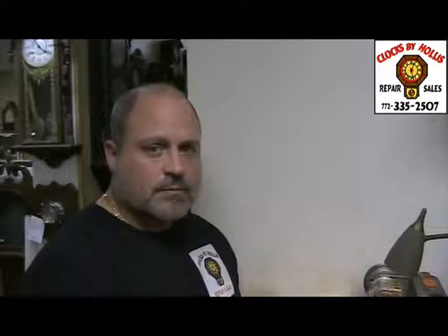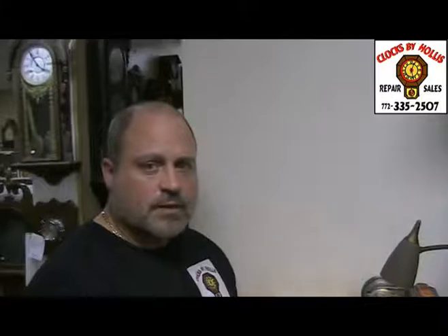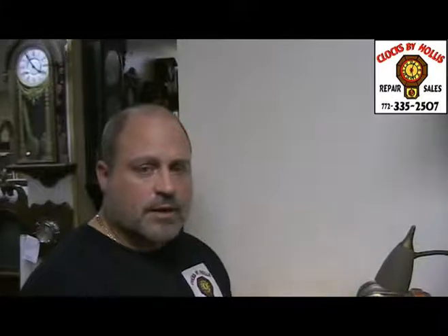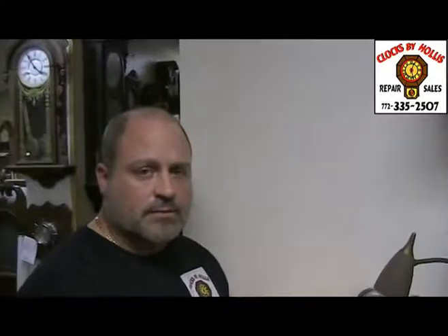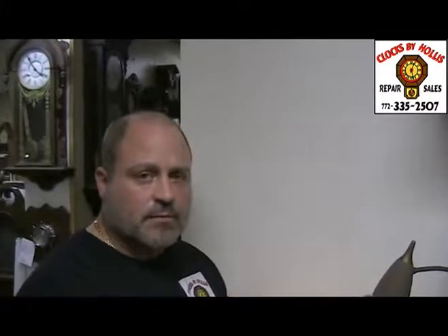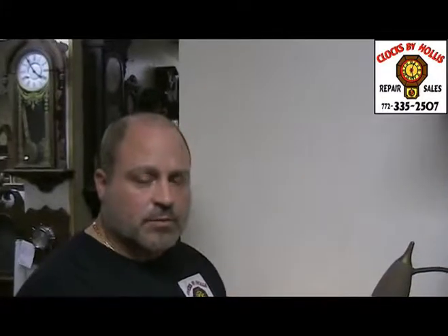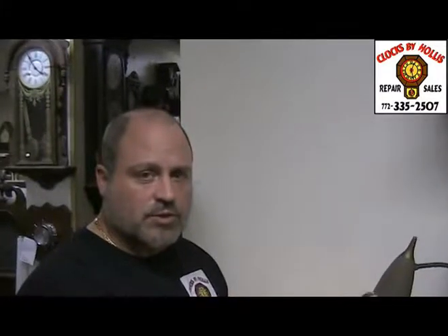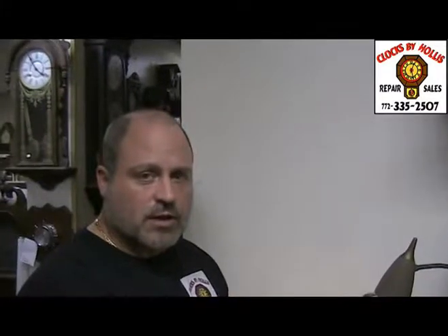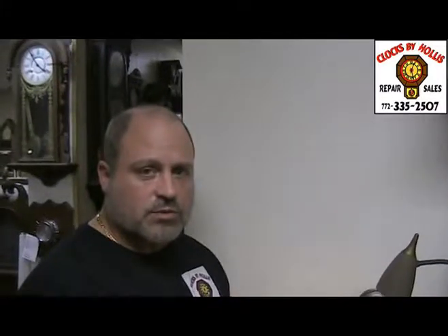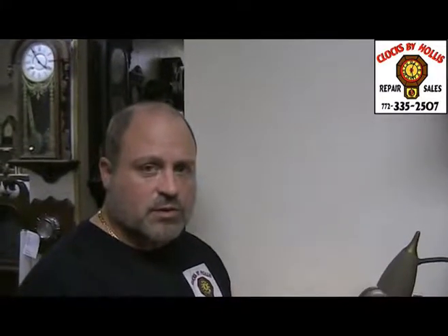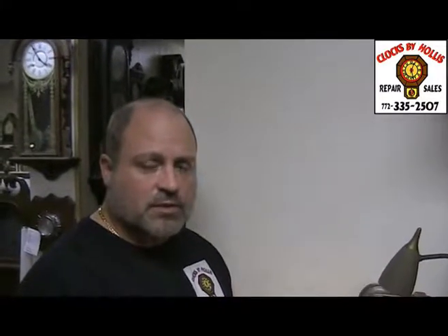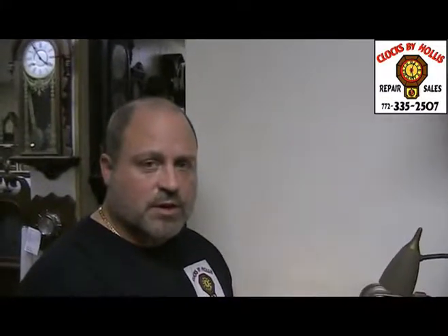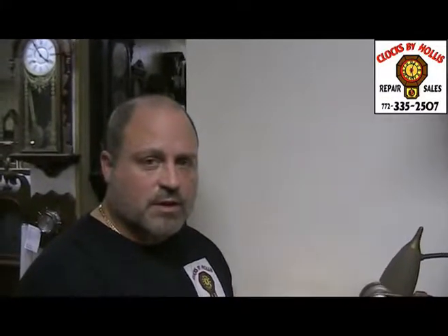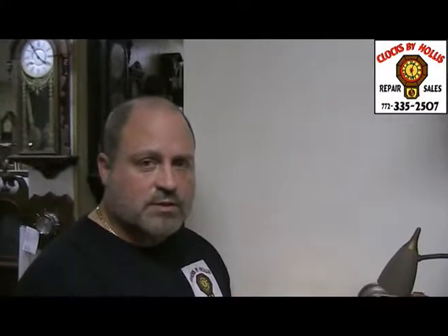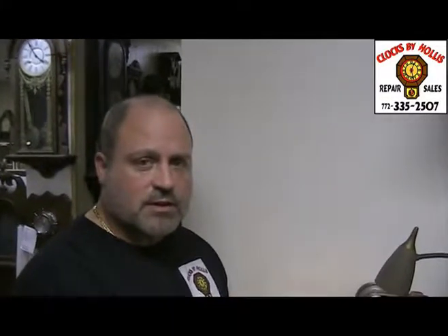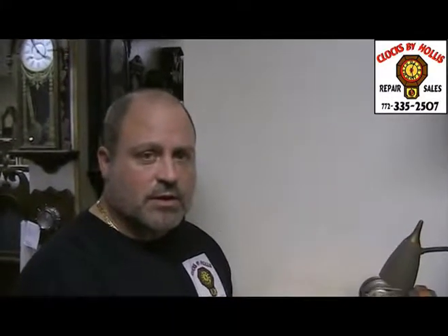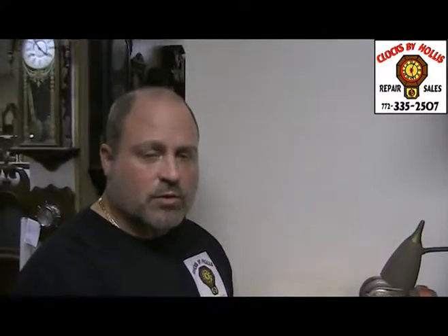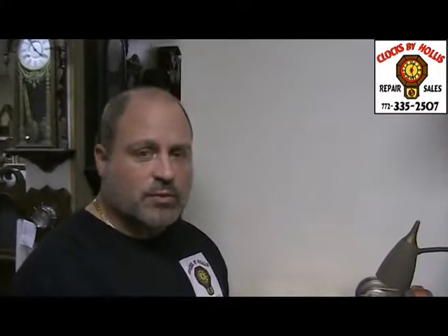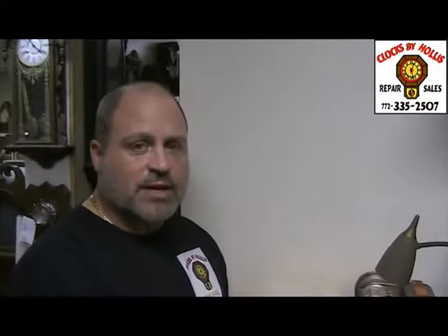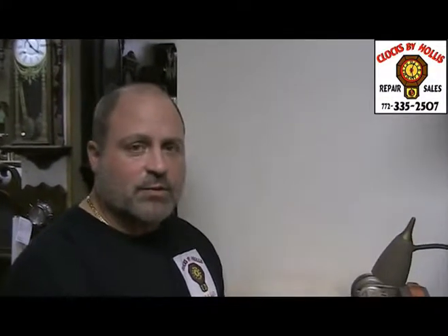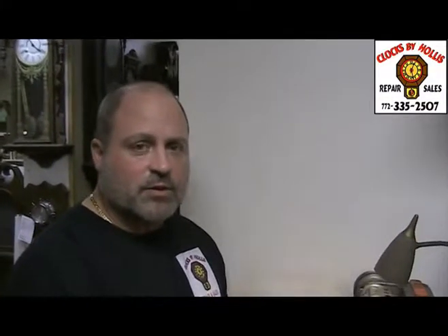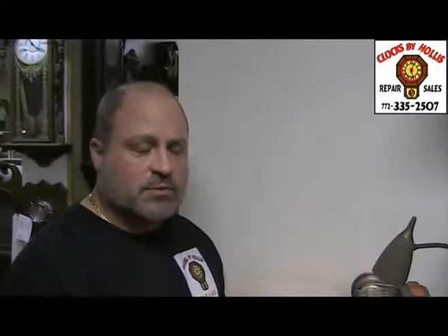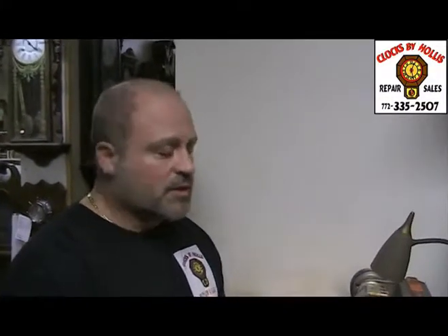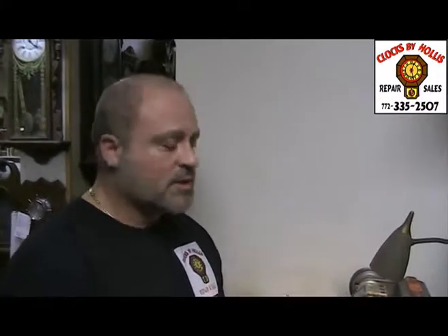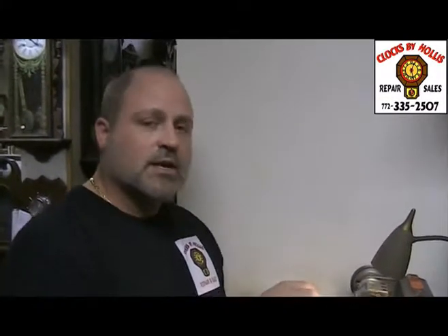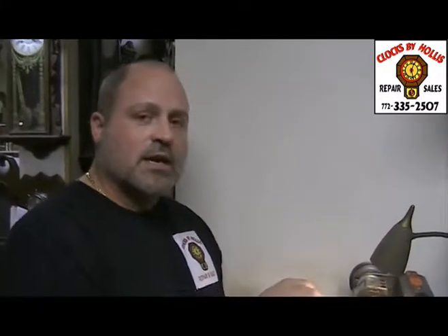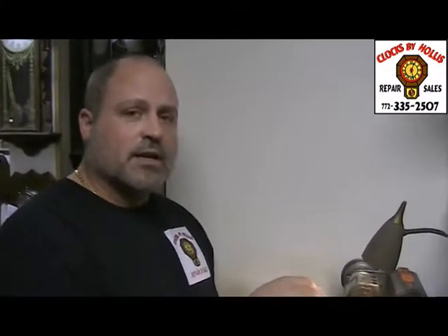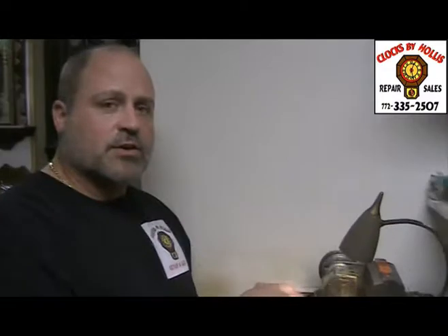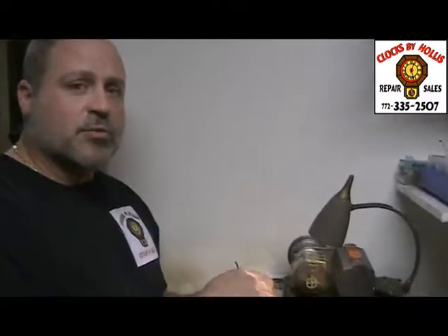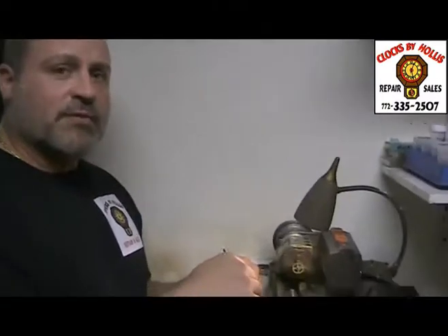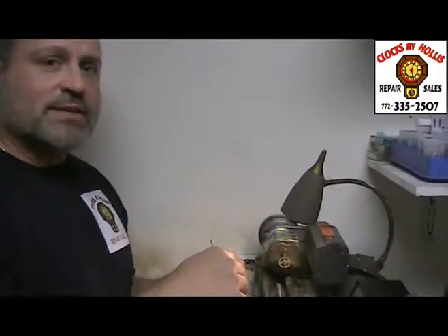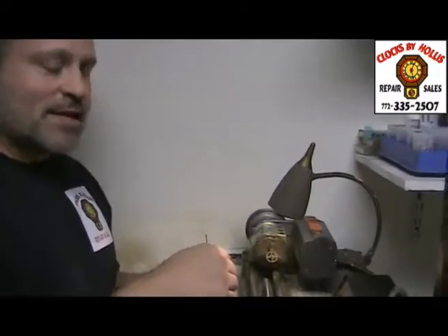Hi, I'm Christian Hollis with Clocks by Hollis, and I work with my dad. We own this place. I'm going to do pivots today.